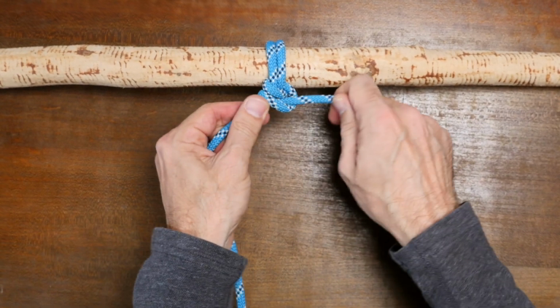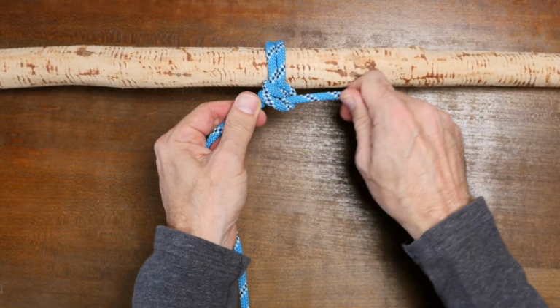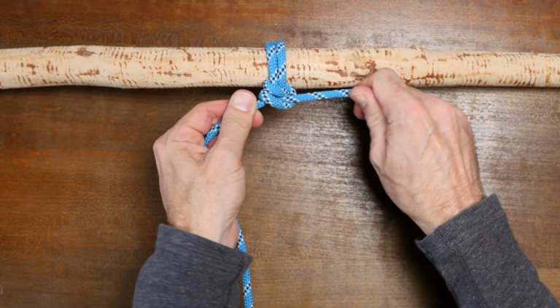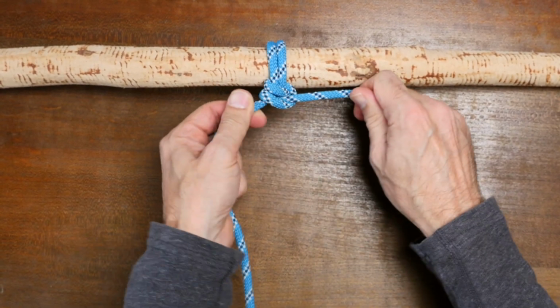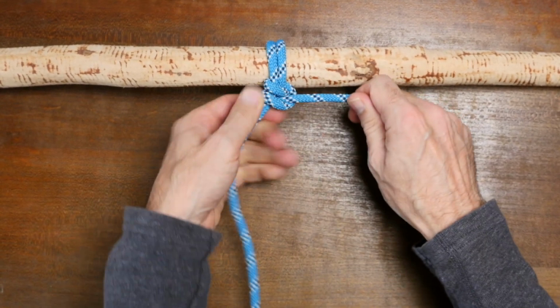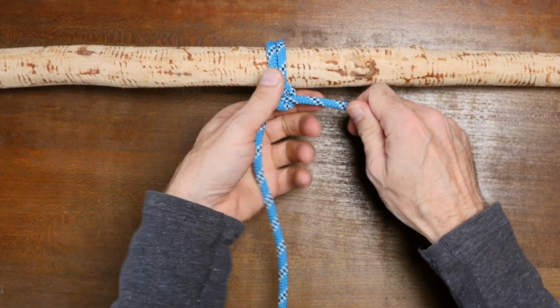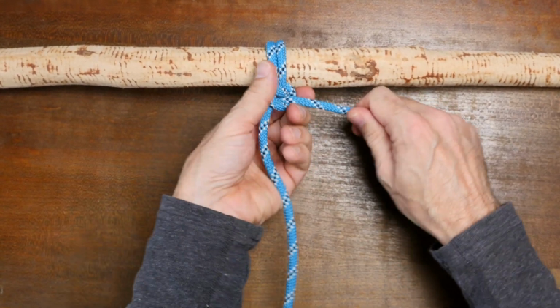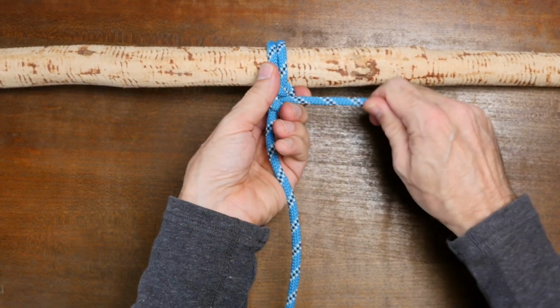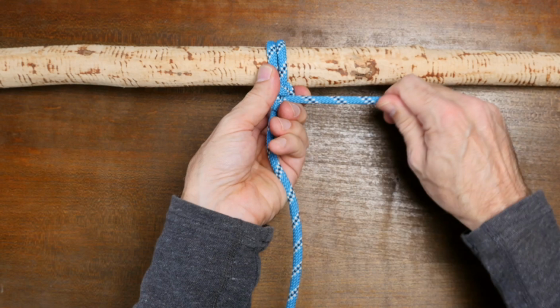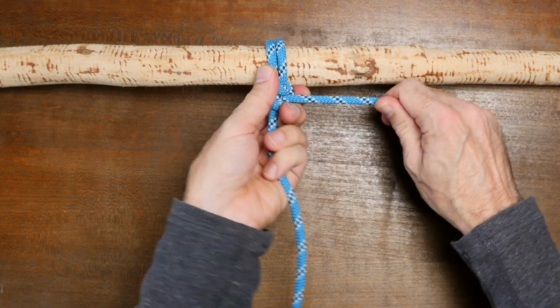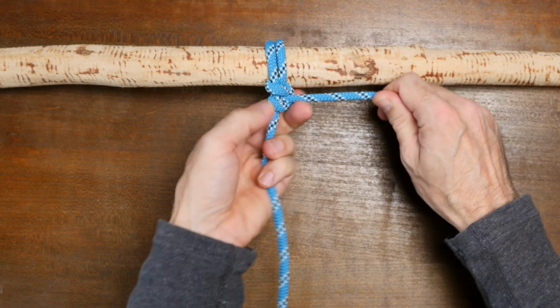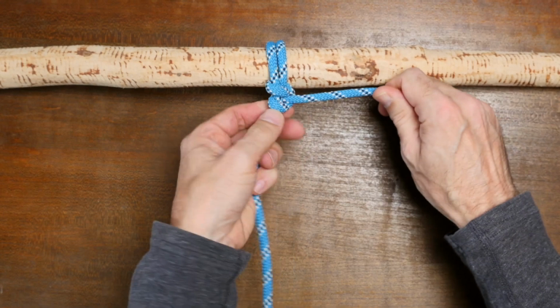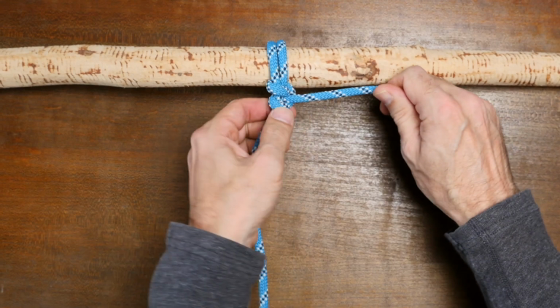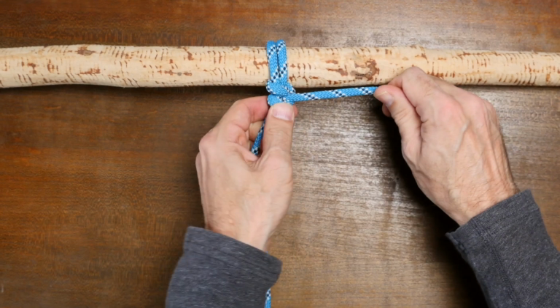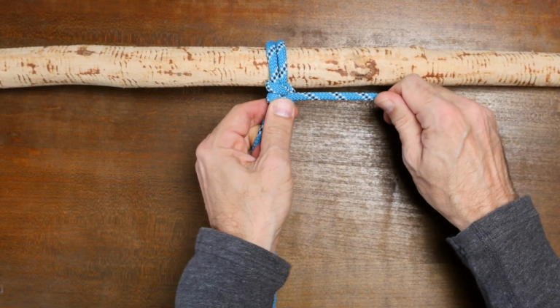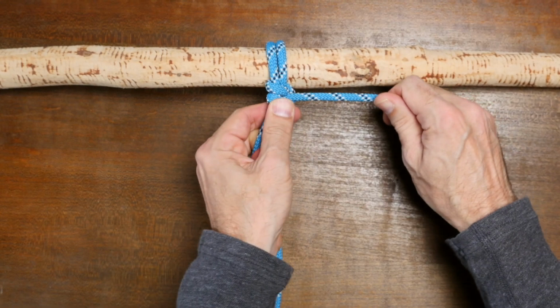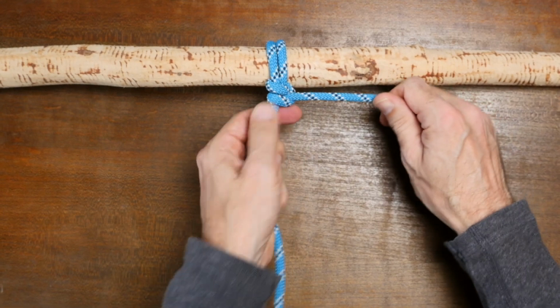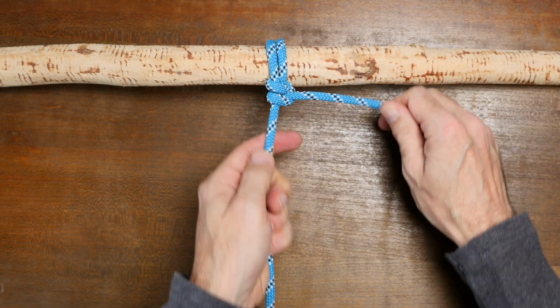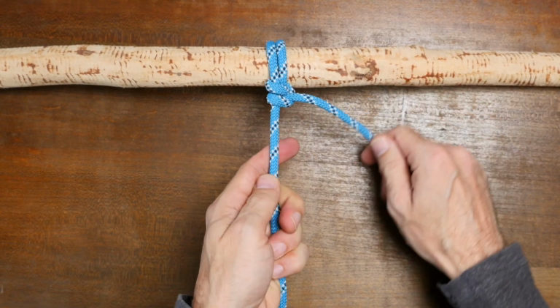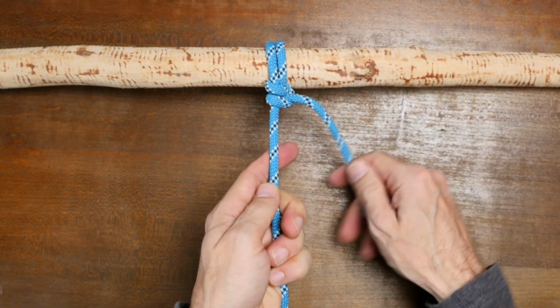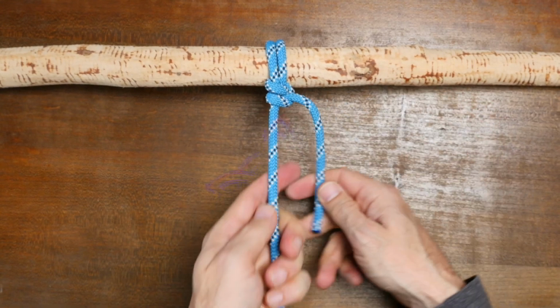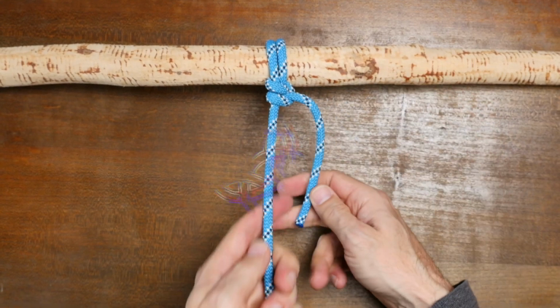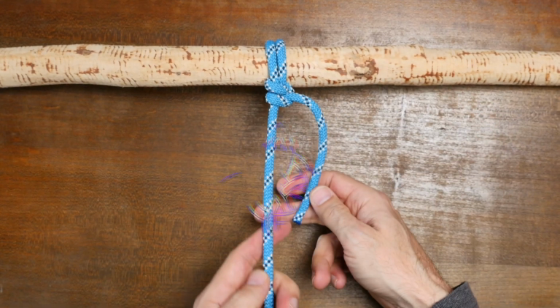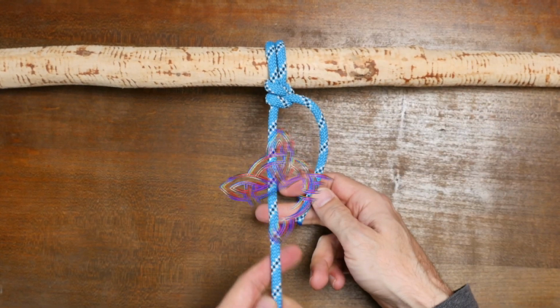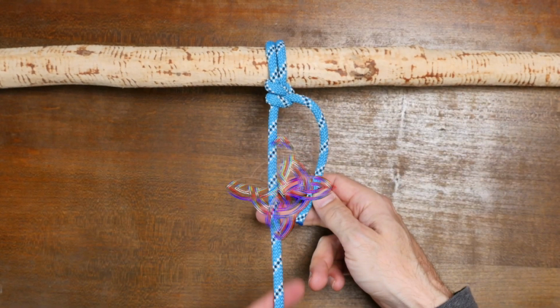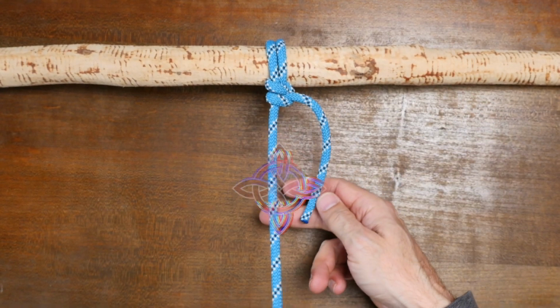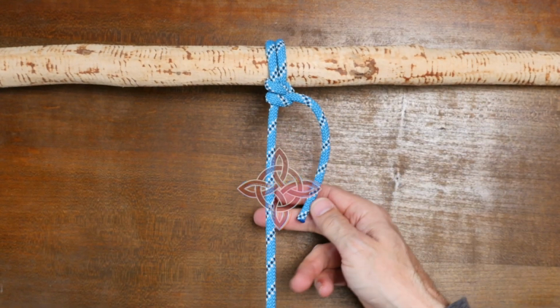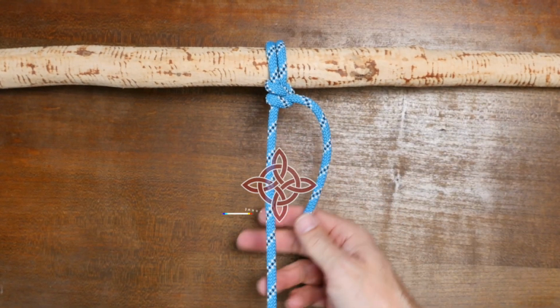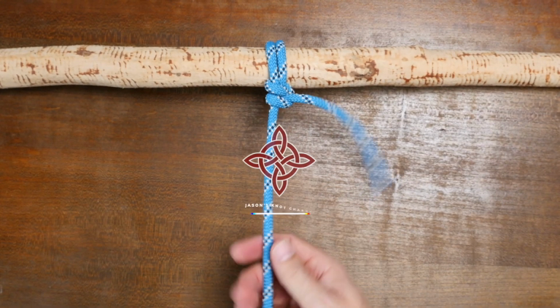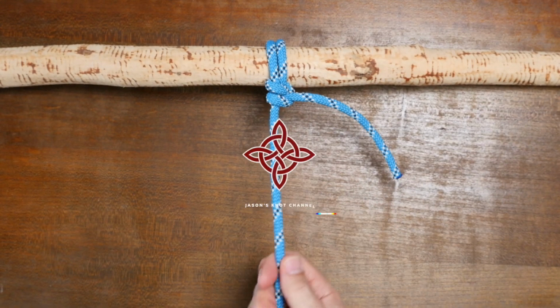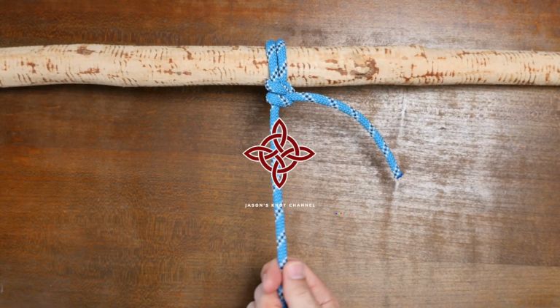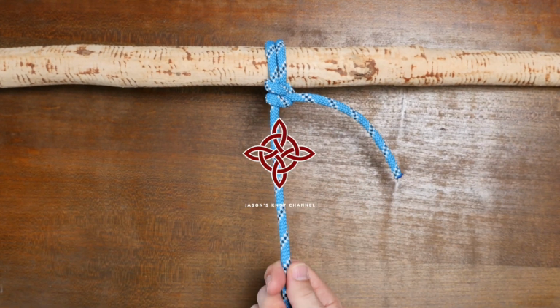And there you have it, the fisherman's hitch. I hope you enjoyed this video. Now here's a link to 20 Essential Hitch Knots.